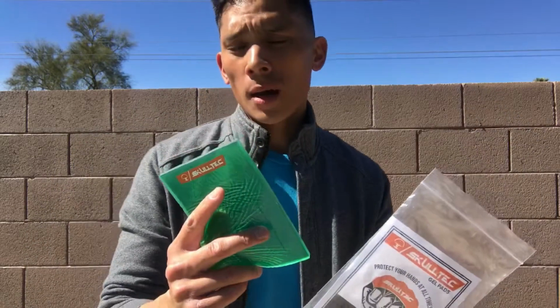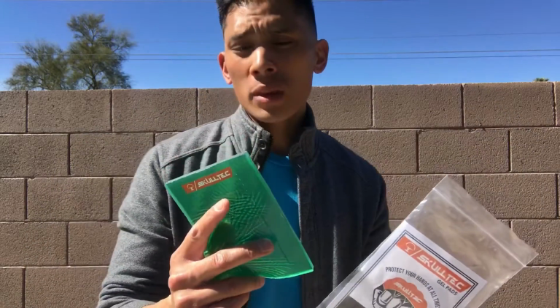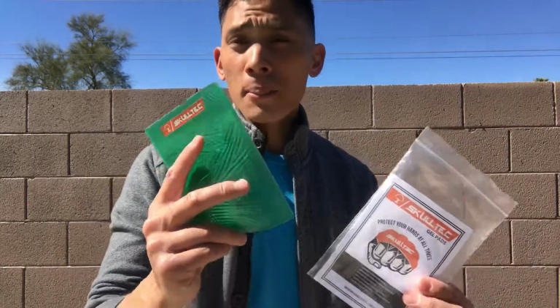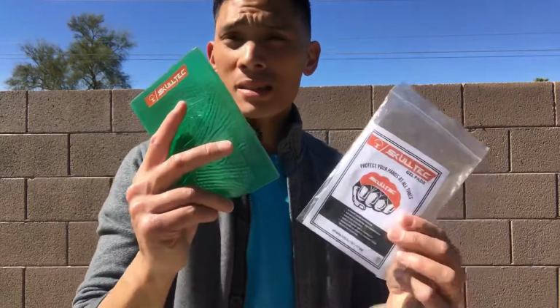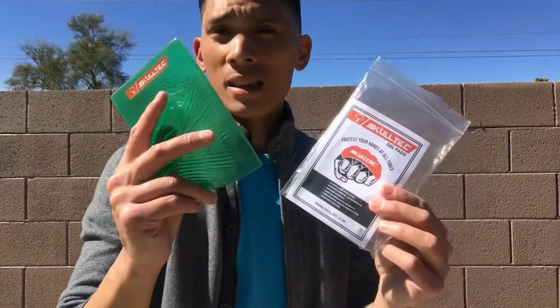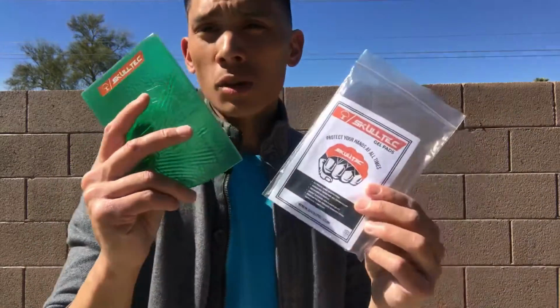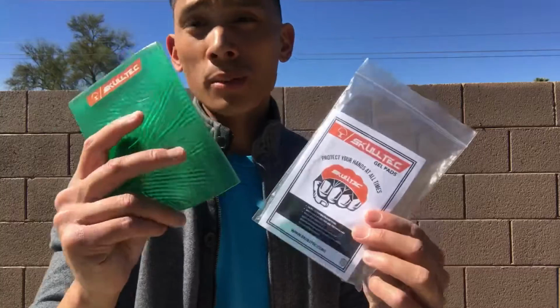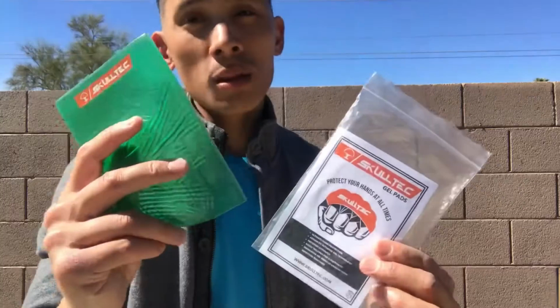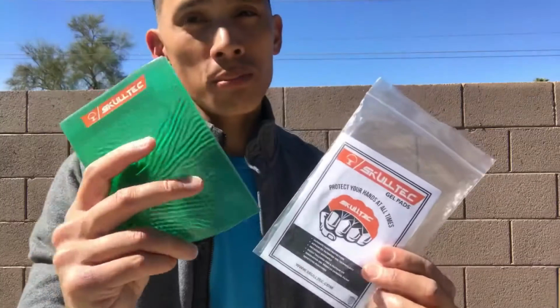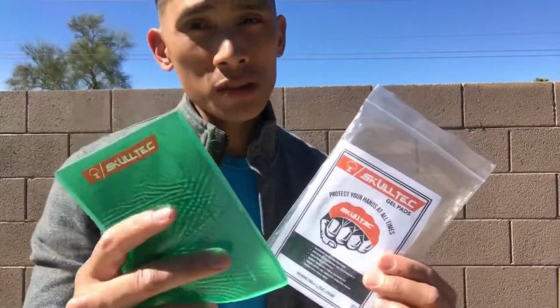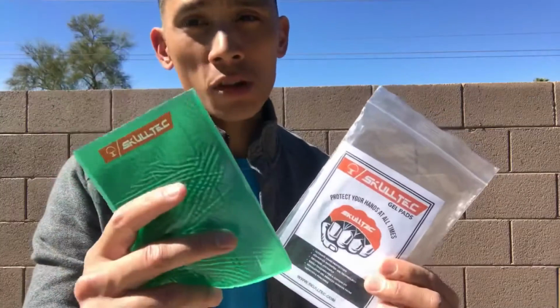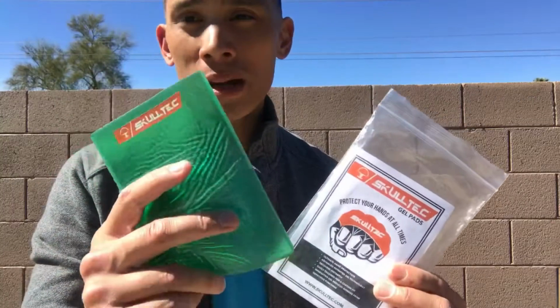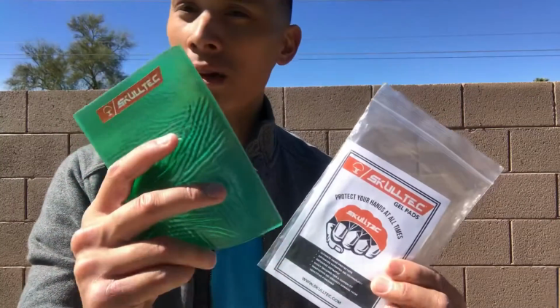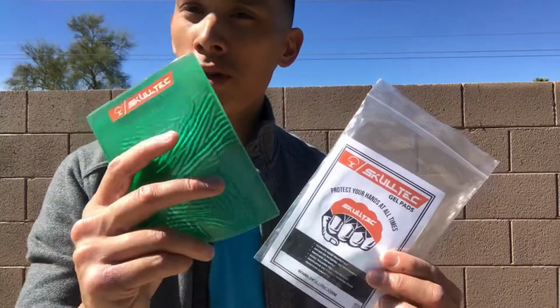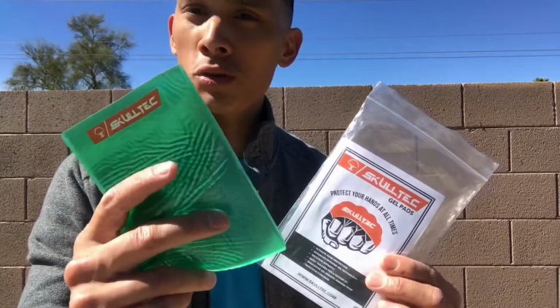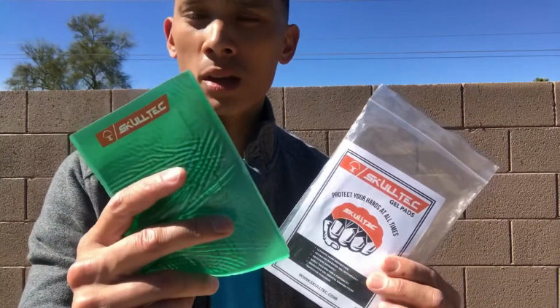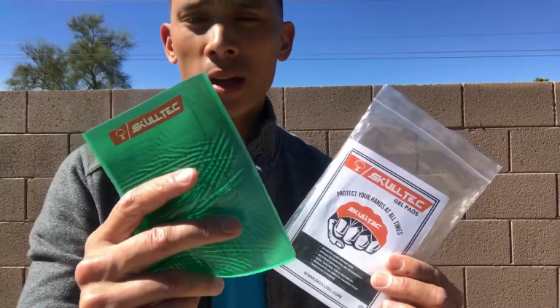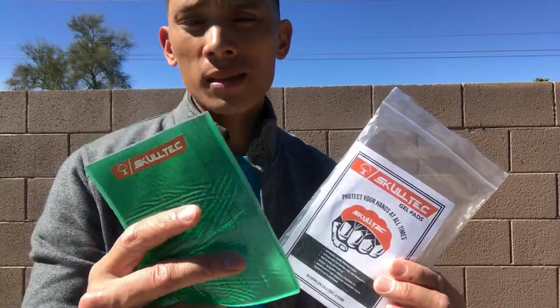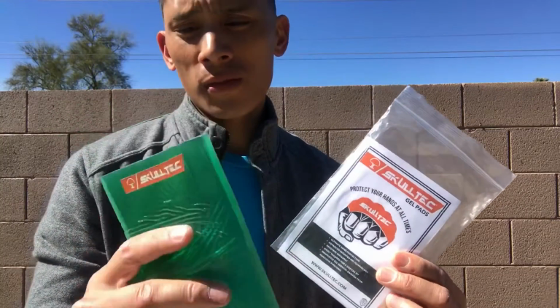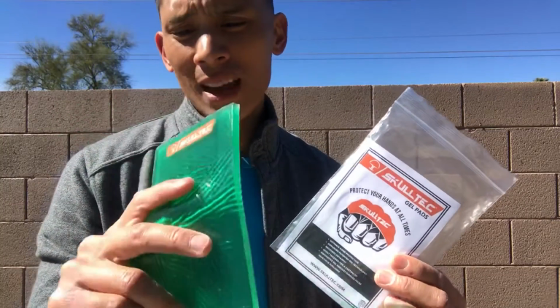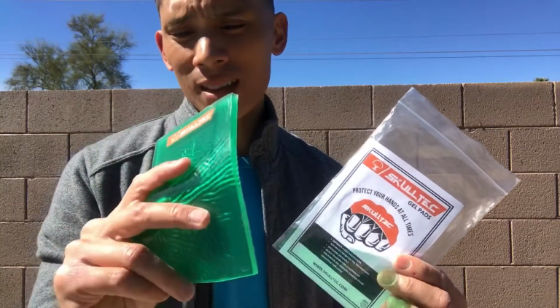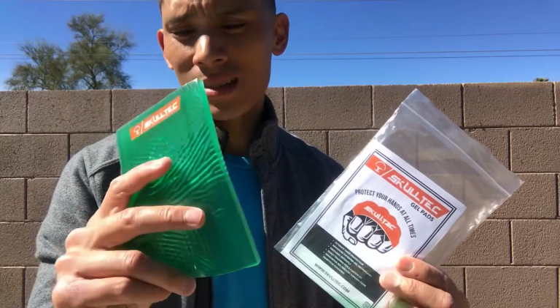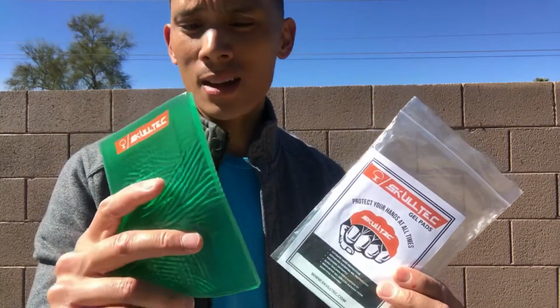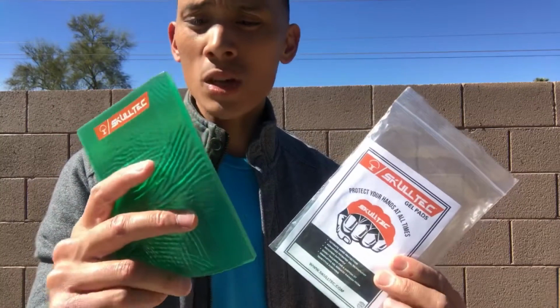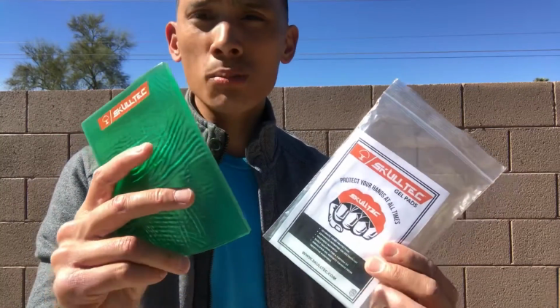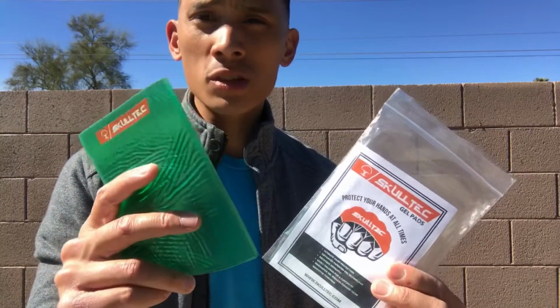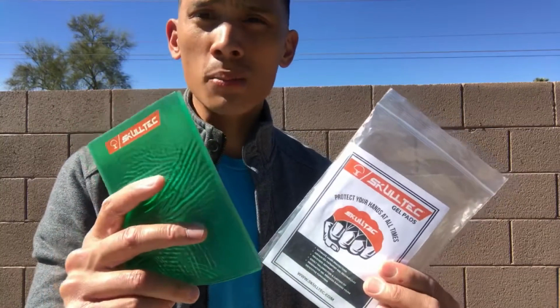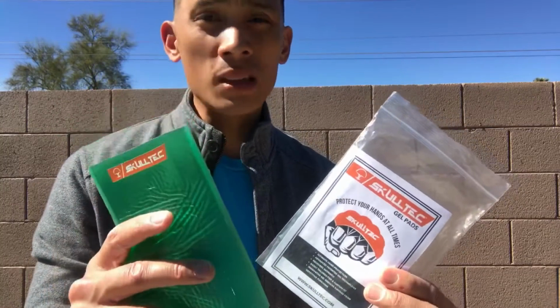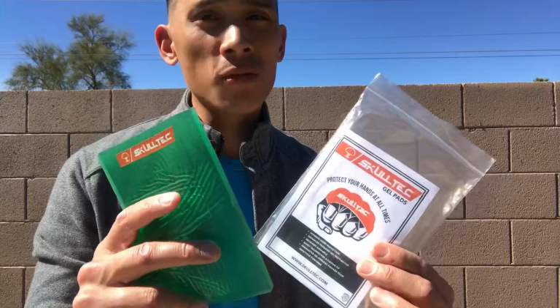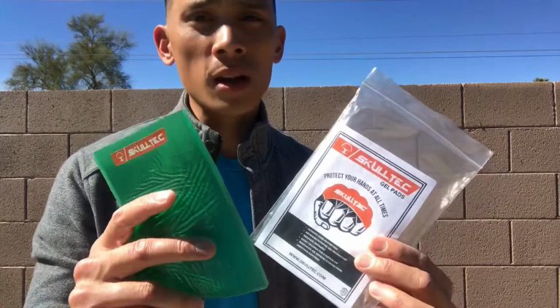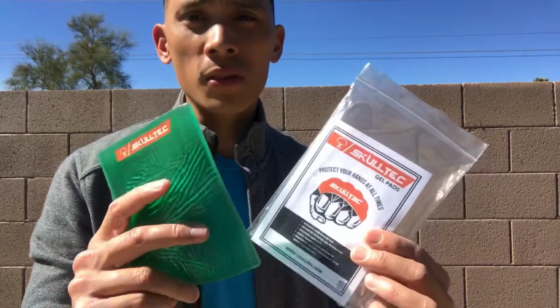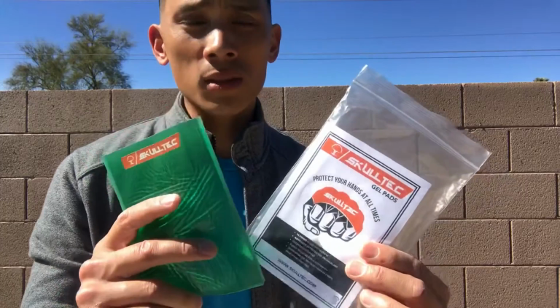With that being said, these are probably the best knuckle pads I've used. It's a fantastic design, very simplistic, but it's very effective.